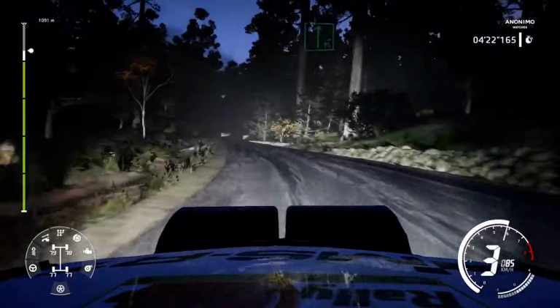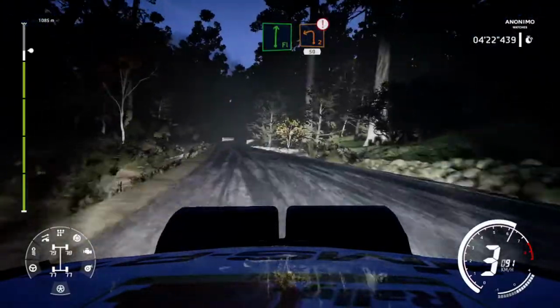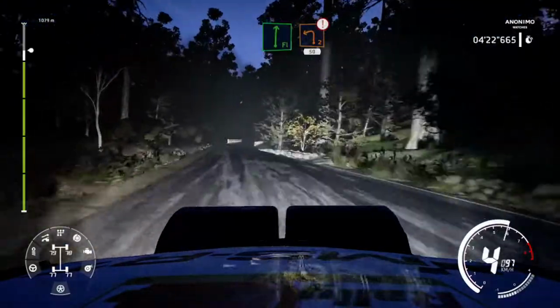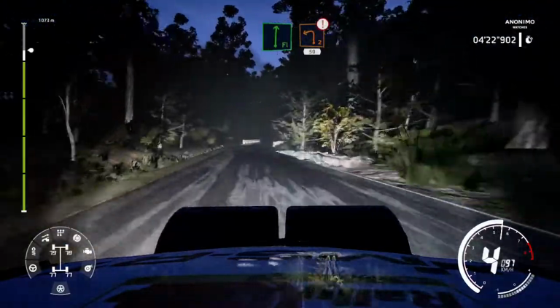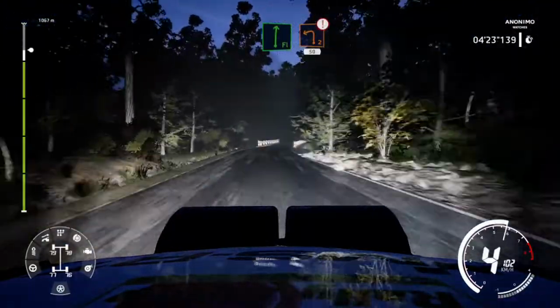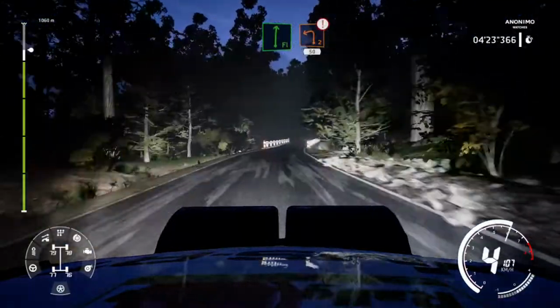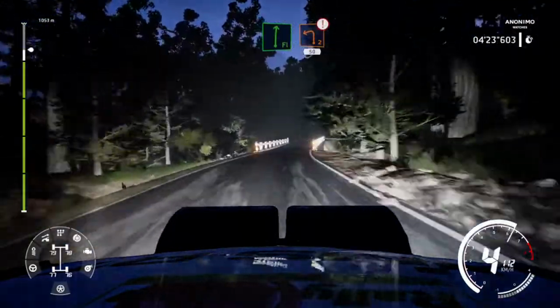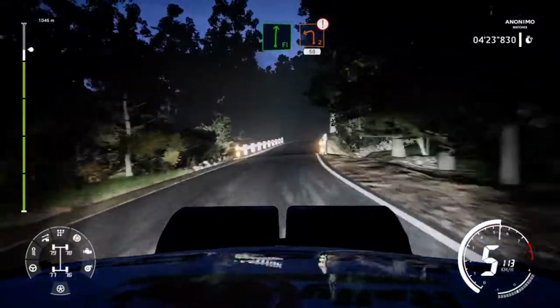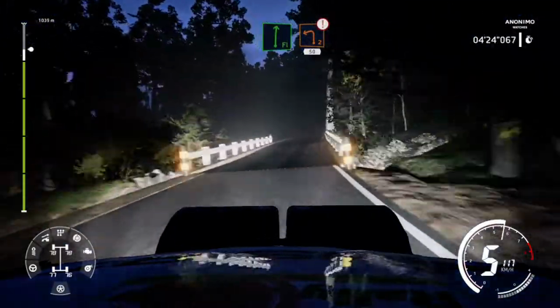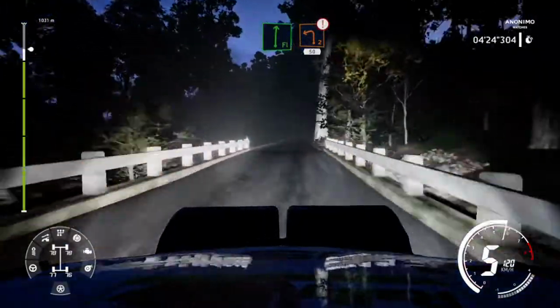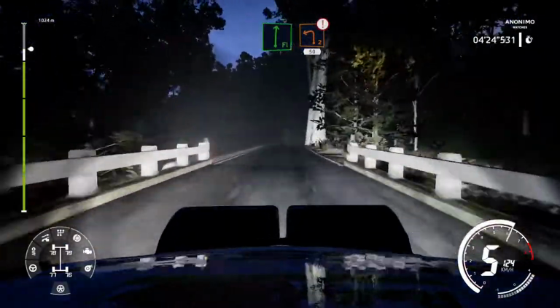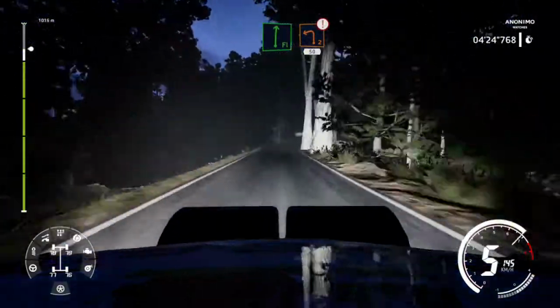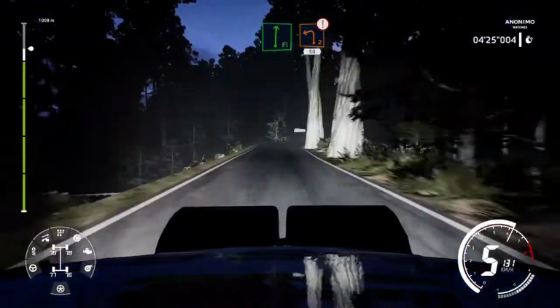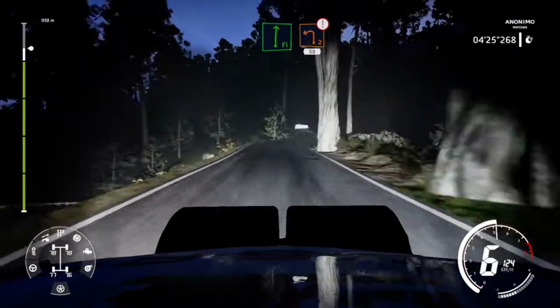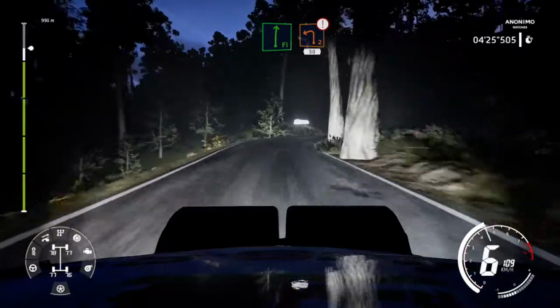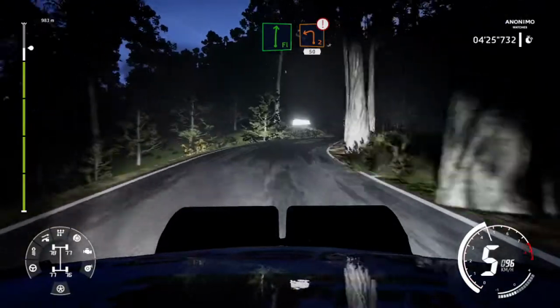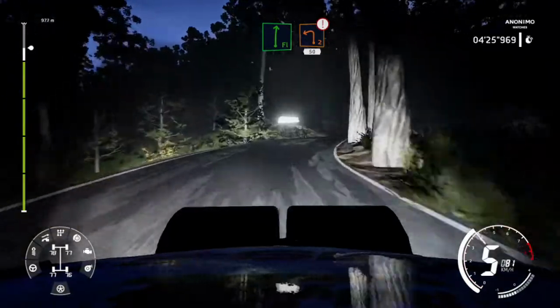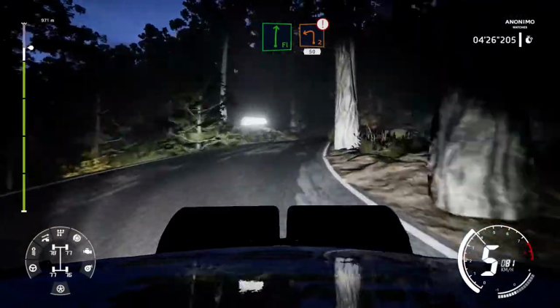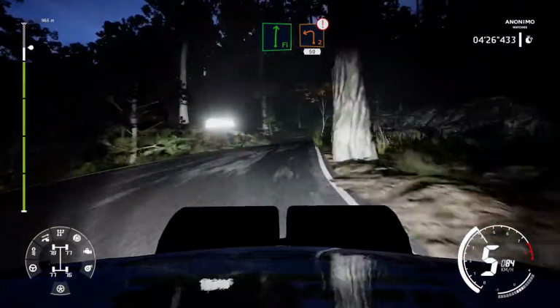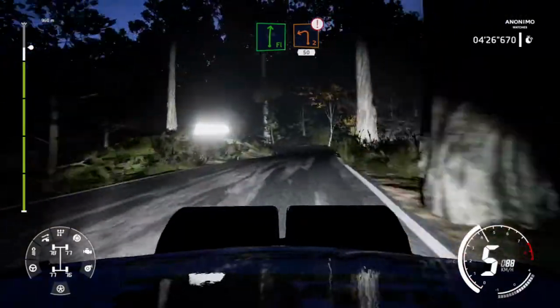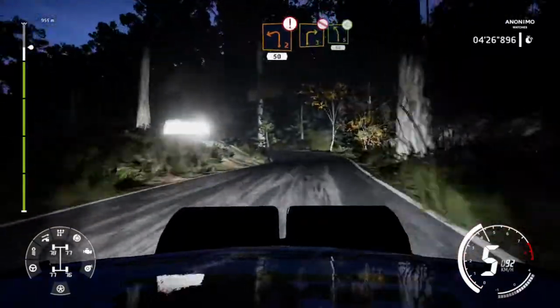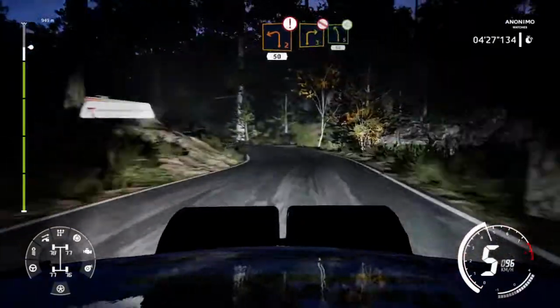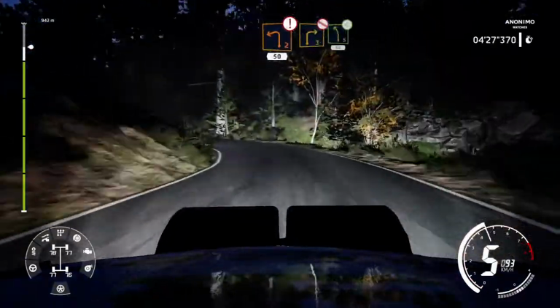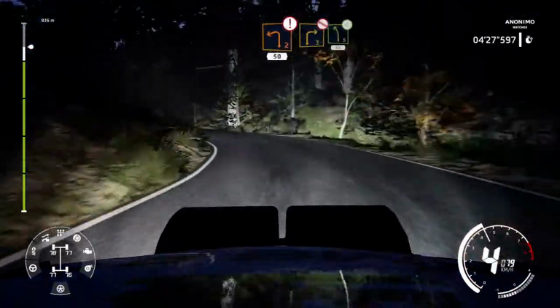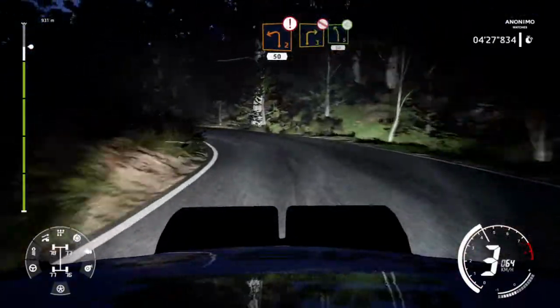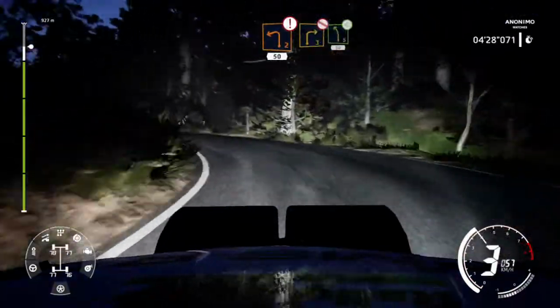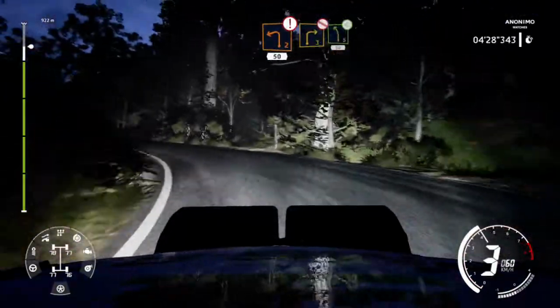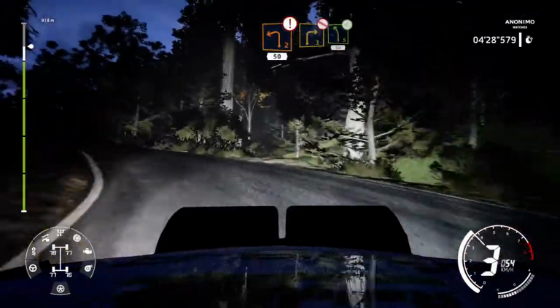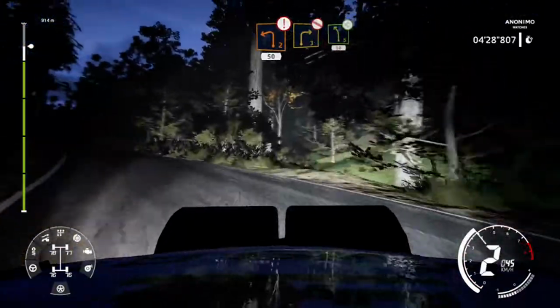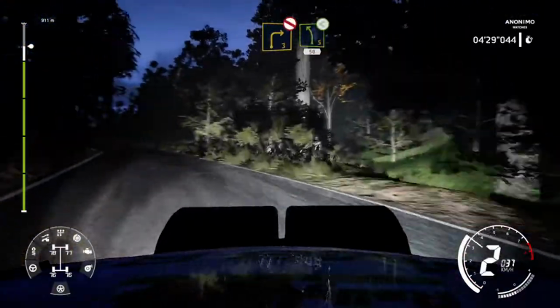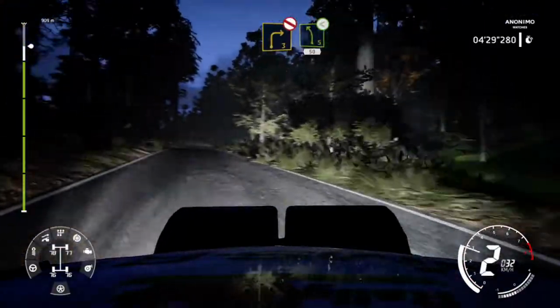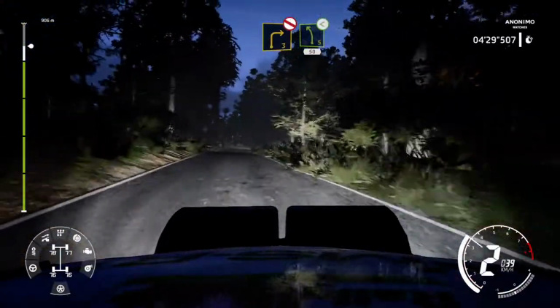Flat right, into caution, brake left 2, keep in, 50. Right 3, don't cut, into left 5, opens, 50.